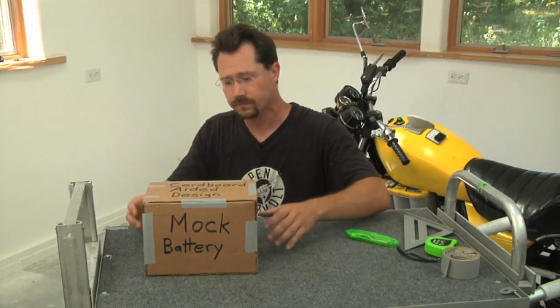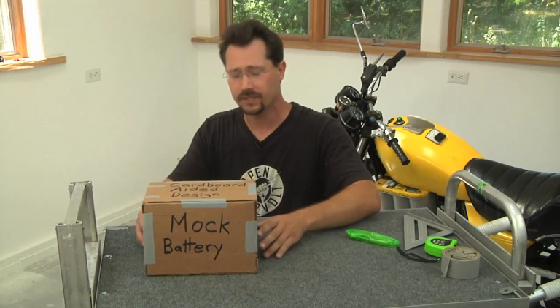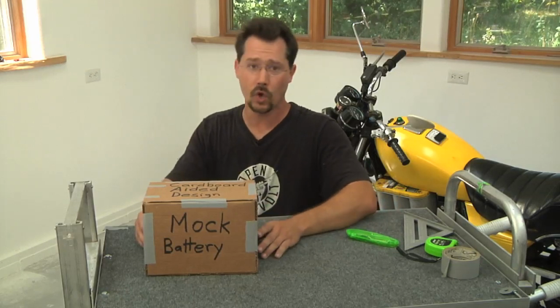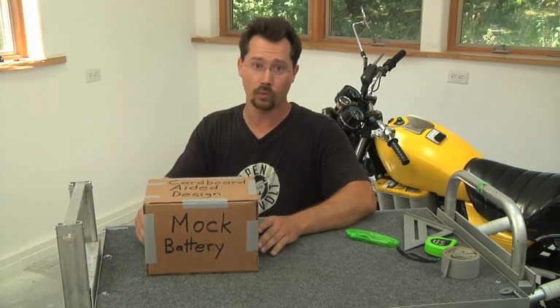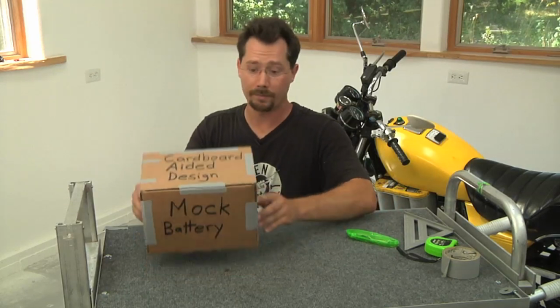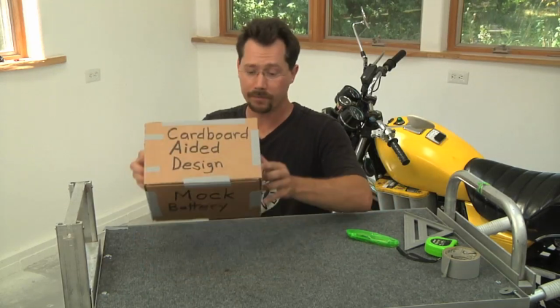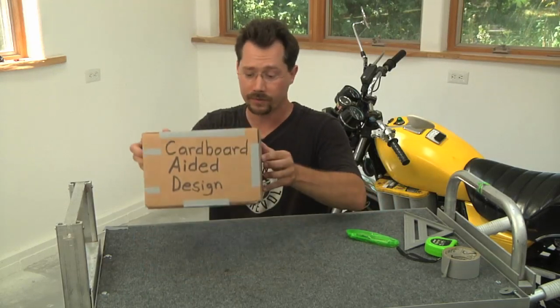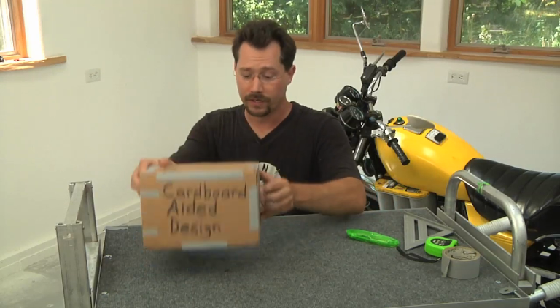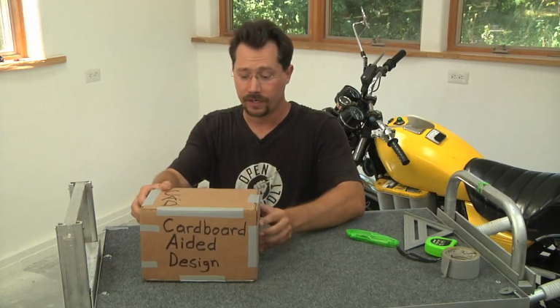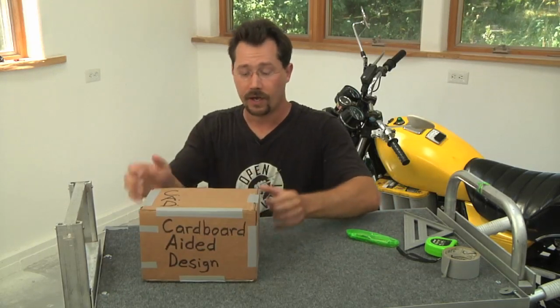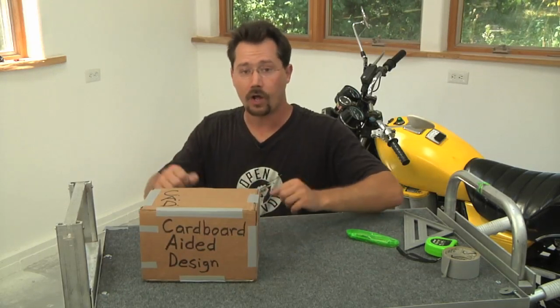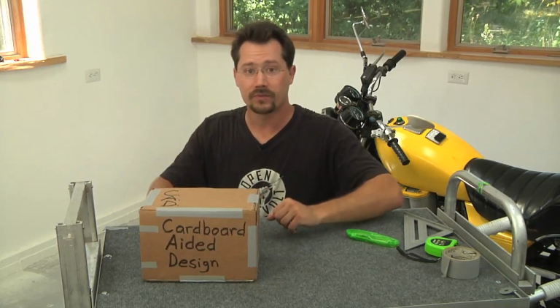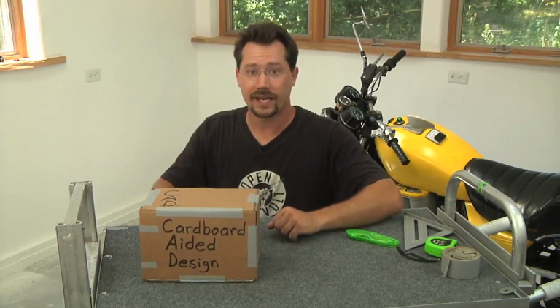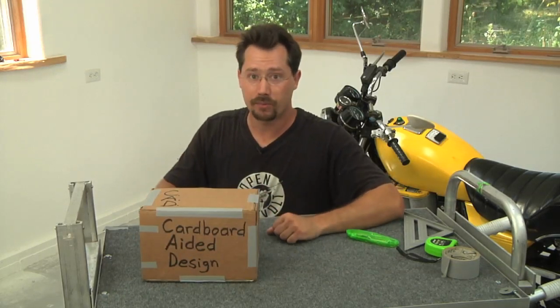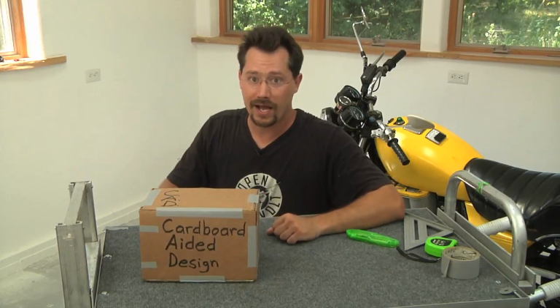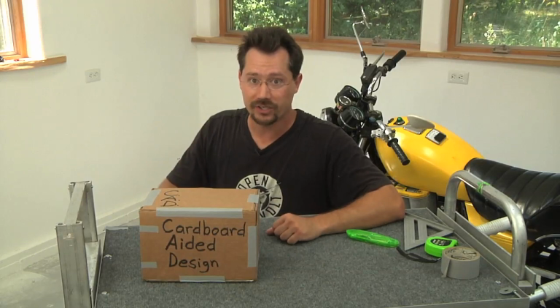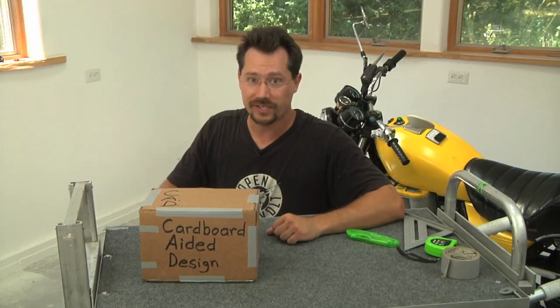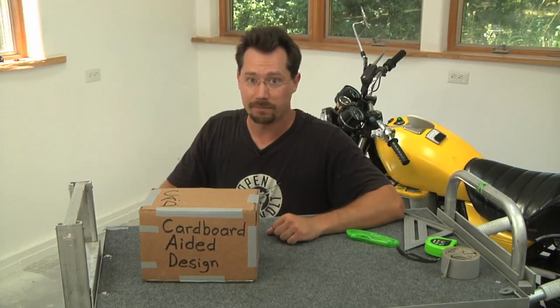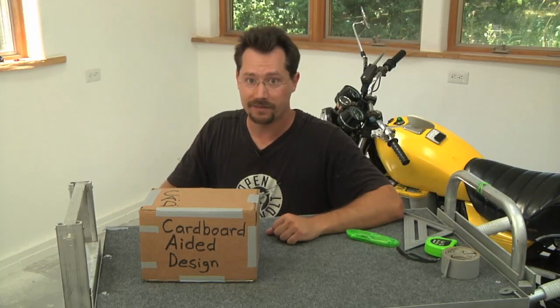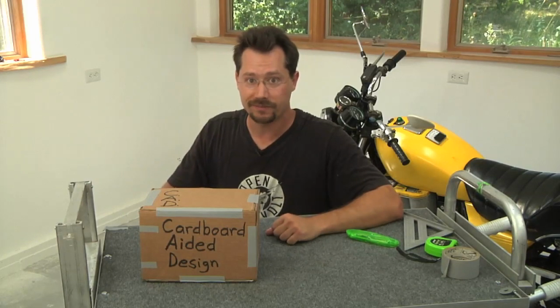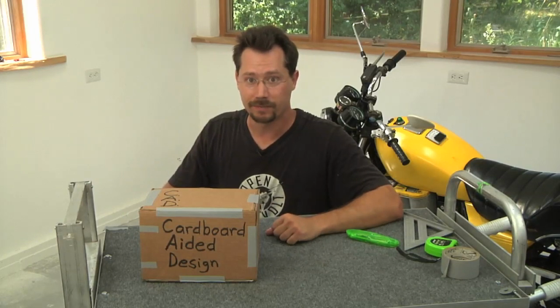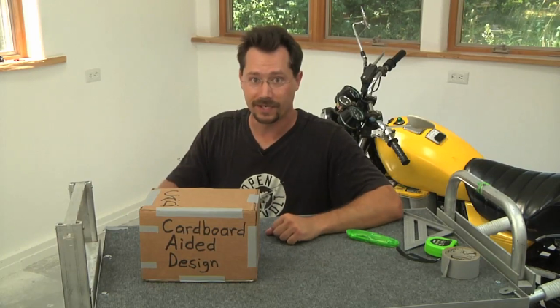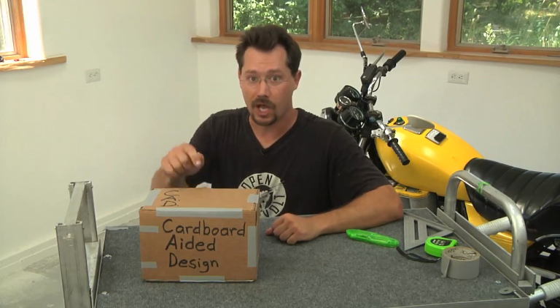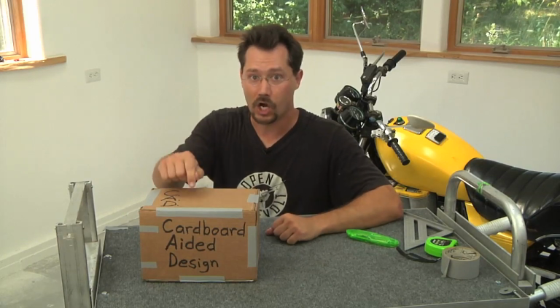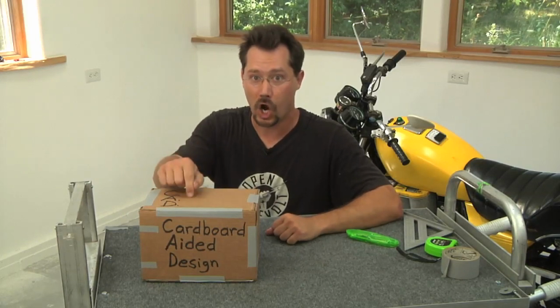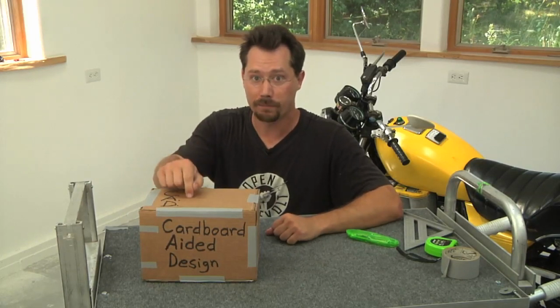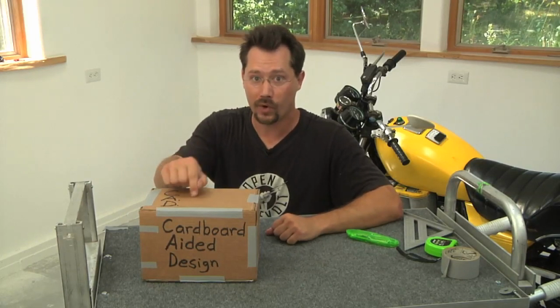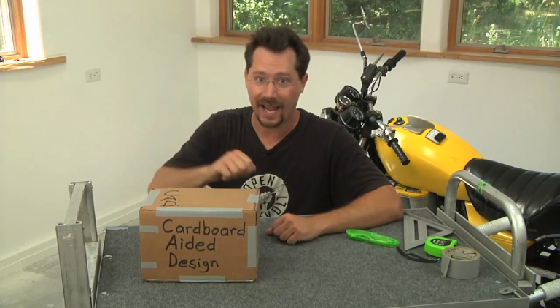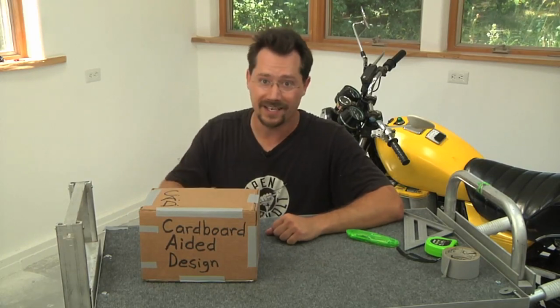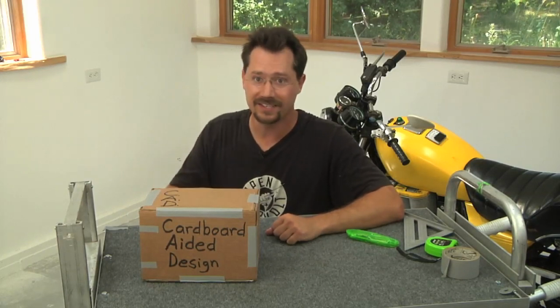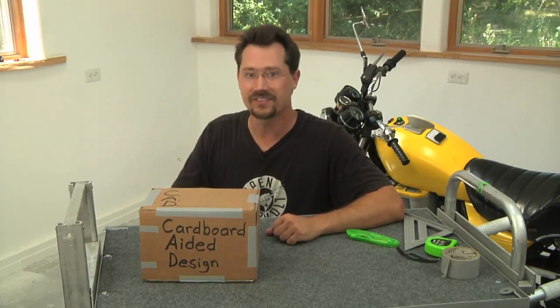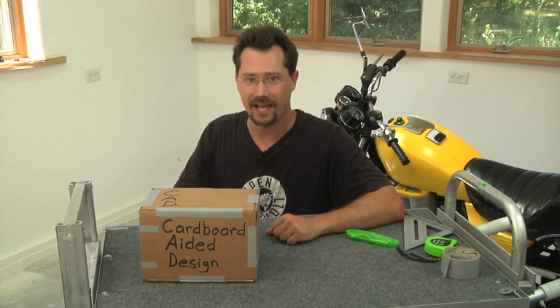So remember, almost any project can benefit from a little cardboard aided design.